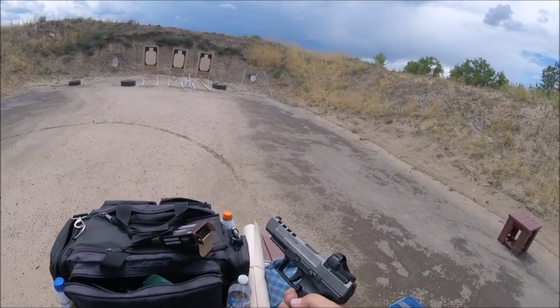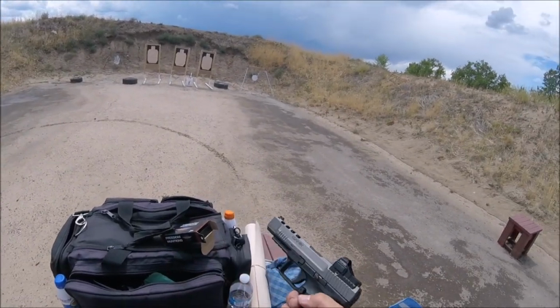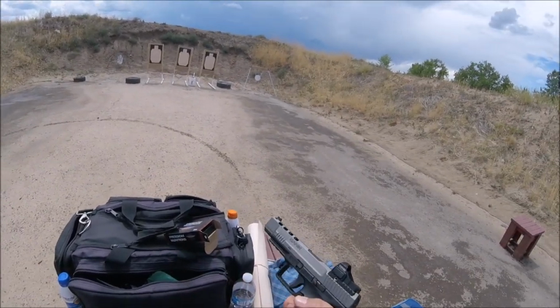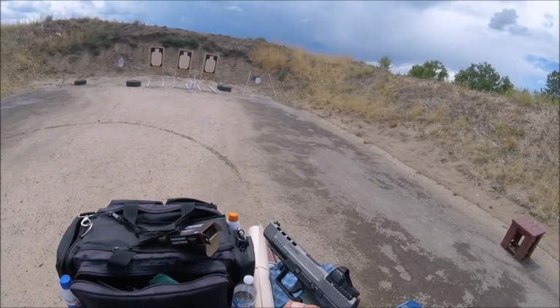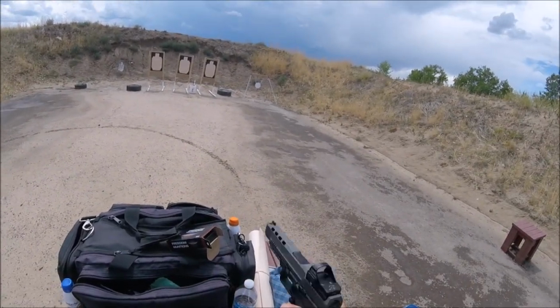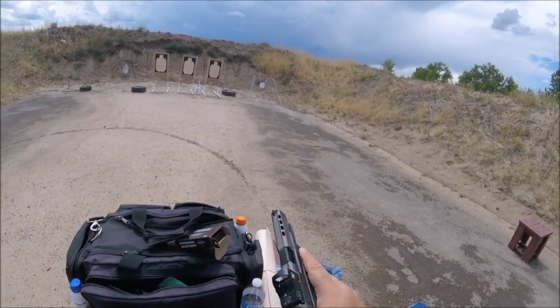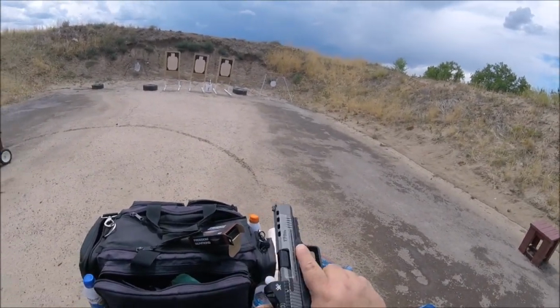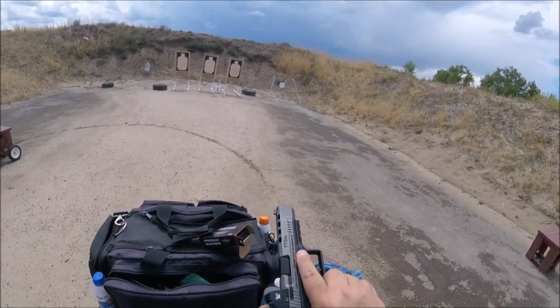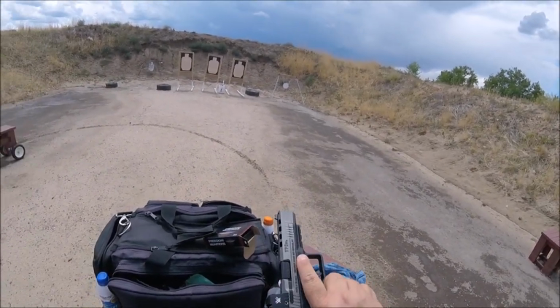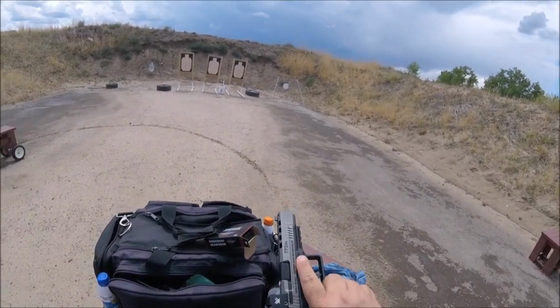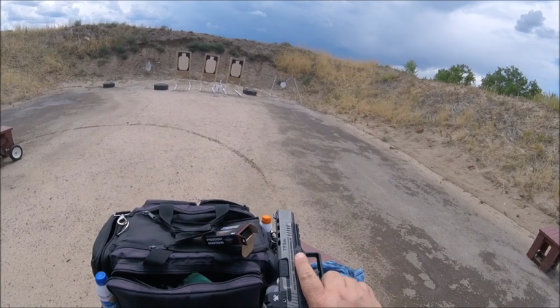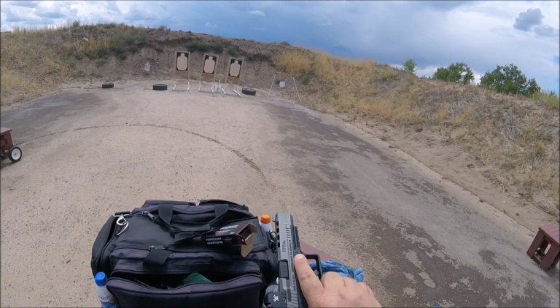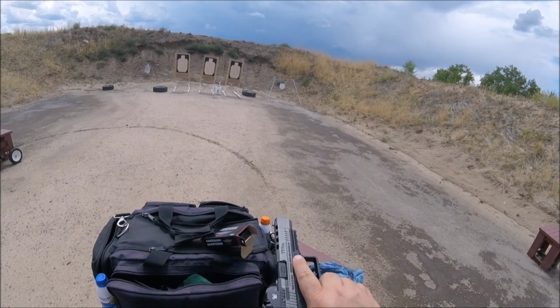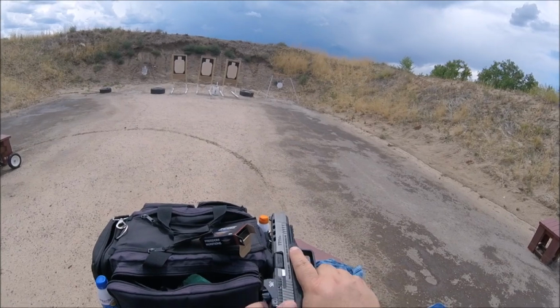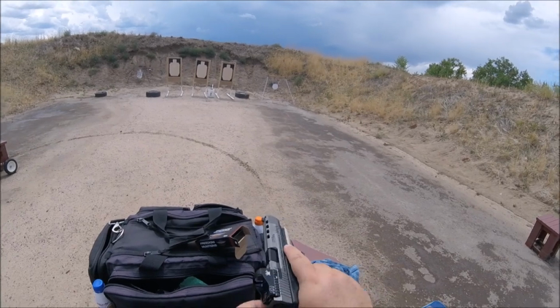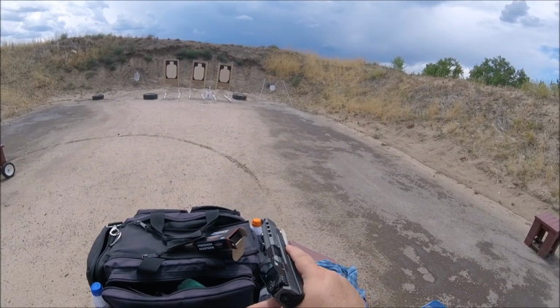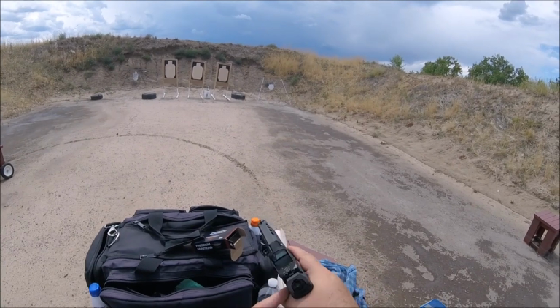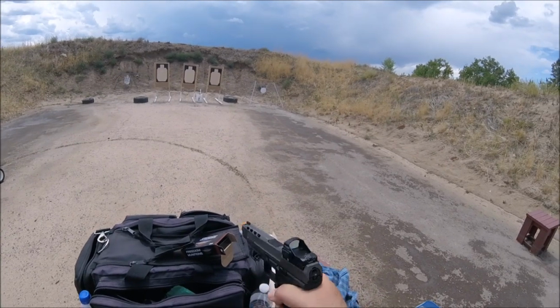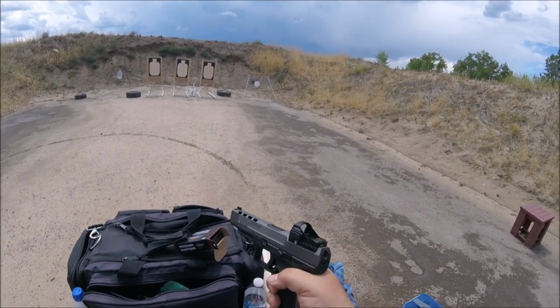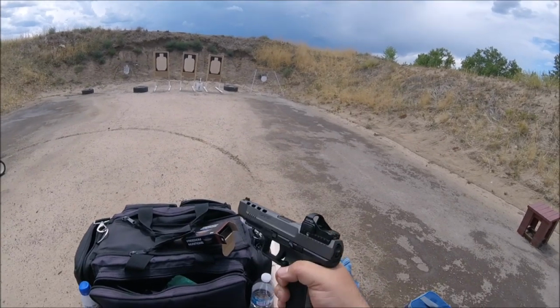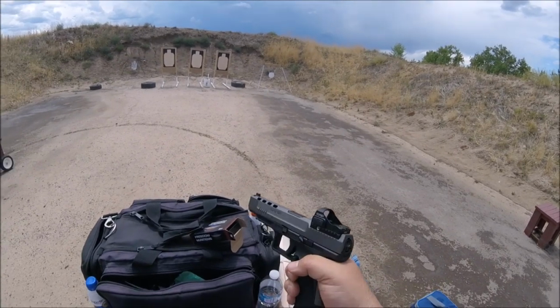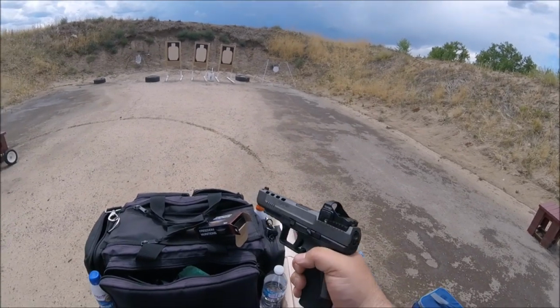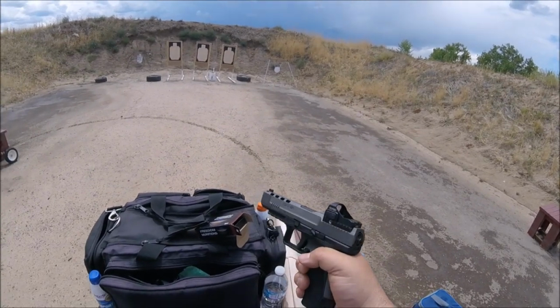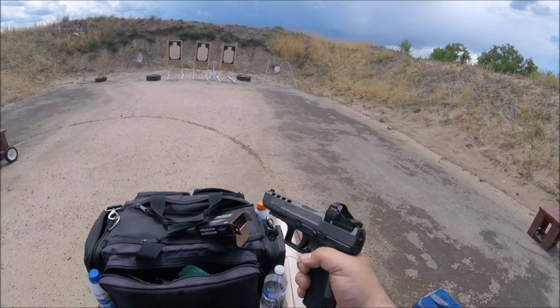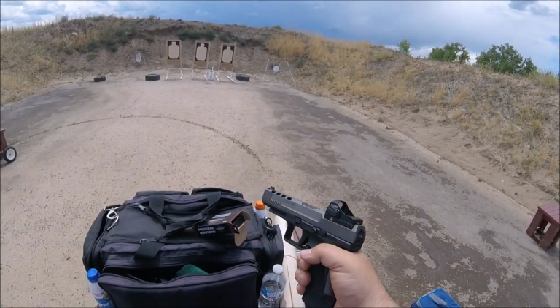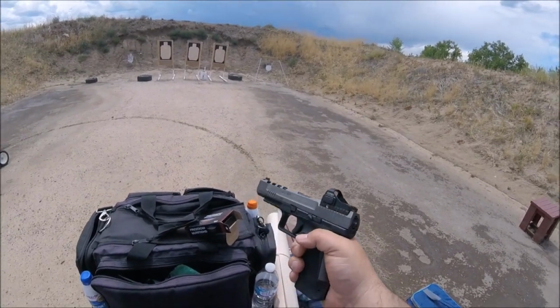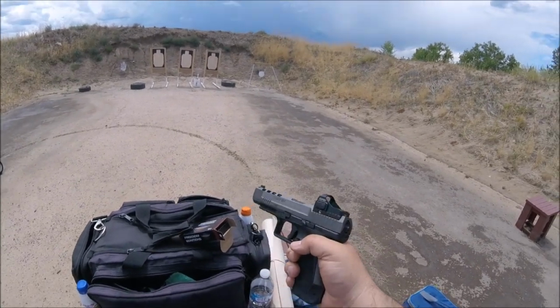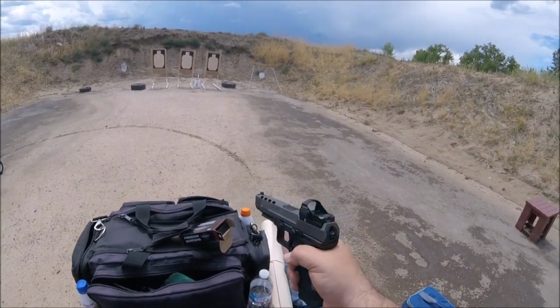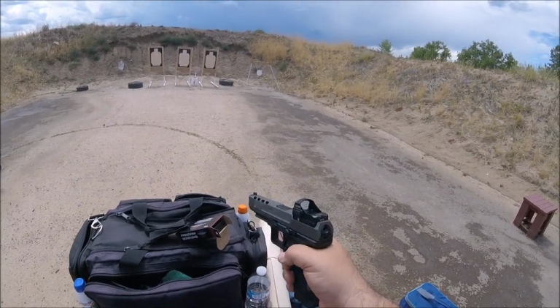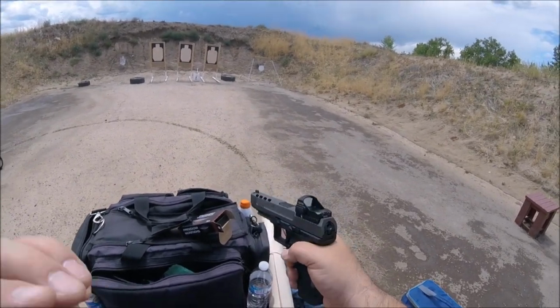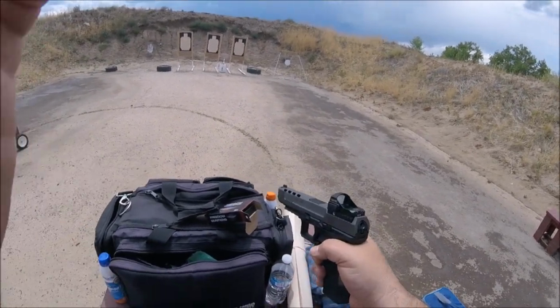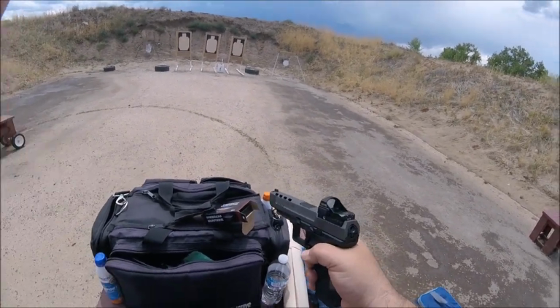But when you shoot it, it has some fun — so I'm going to put a few rounds through it and show you what we're talking about.